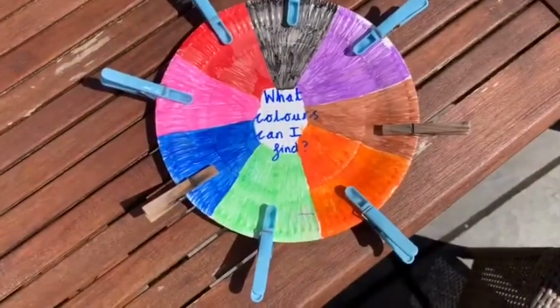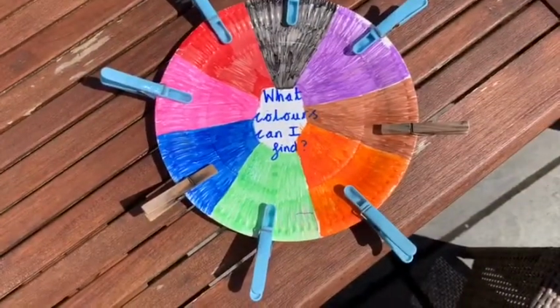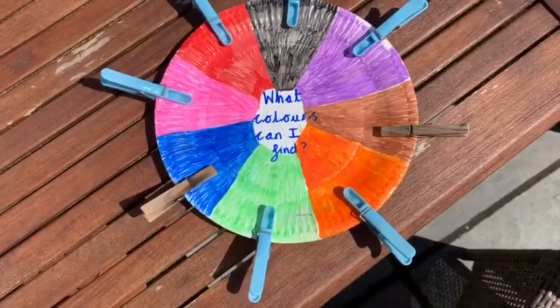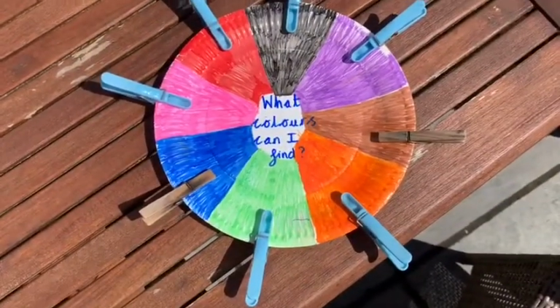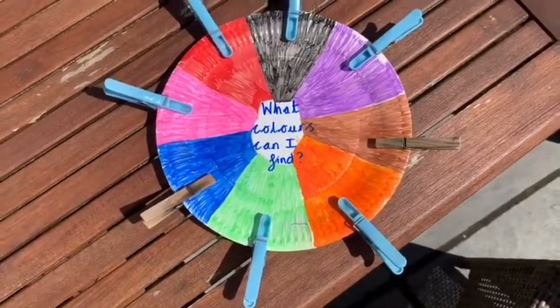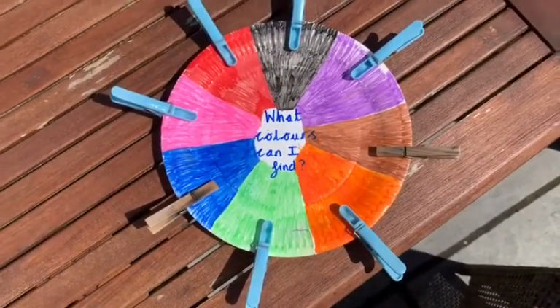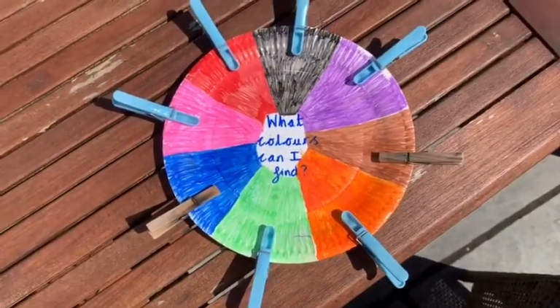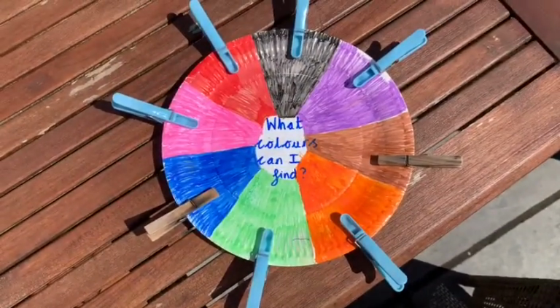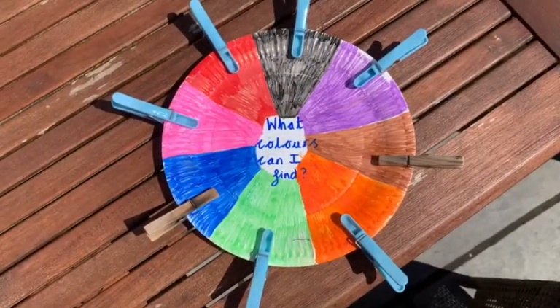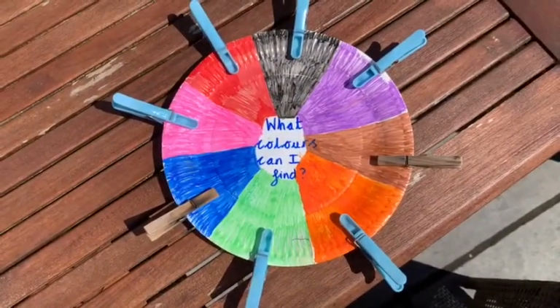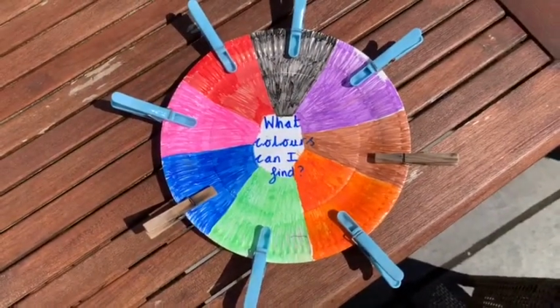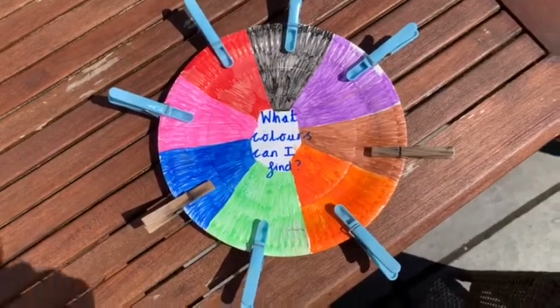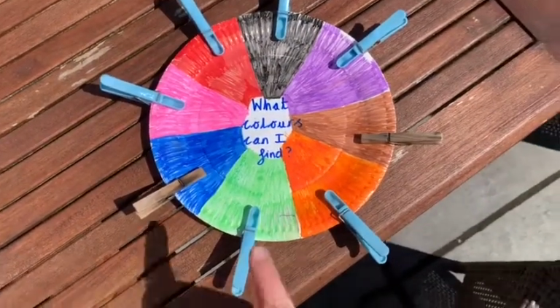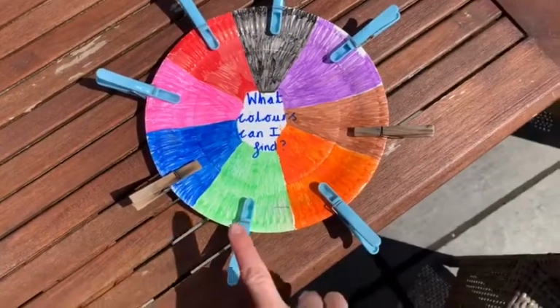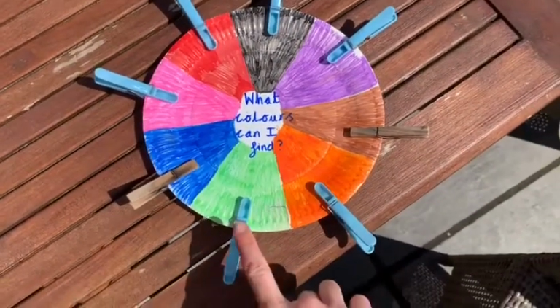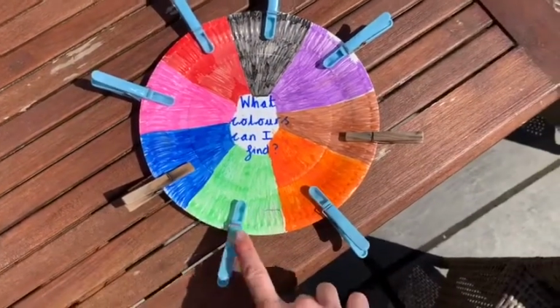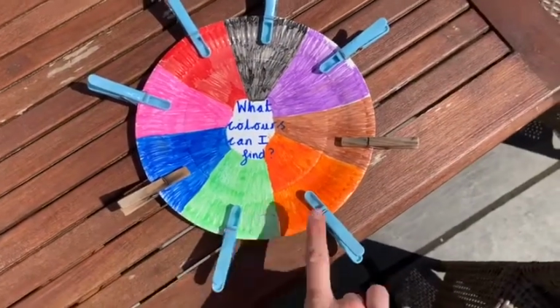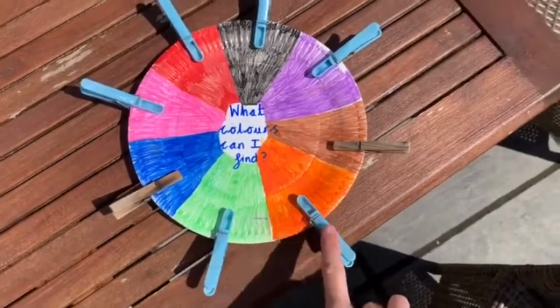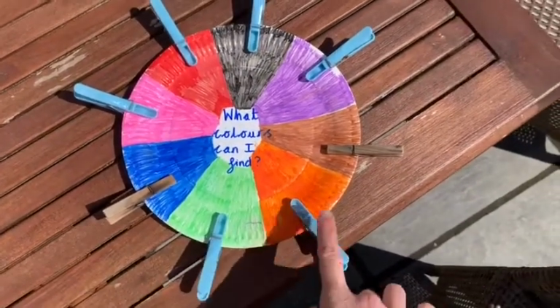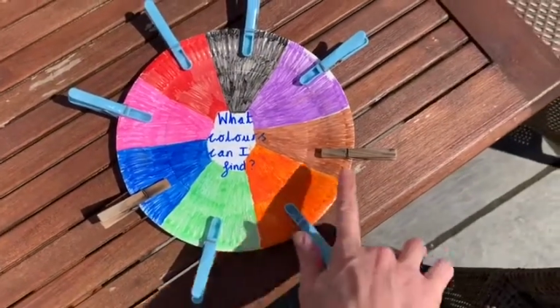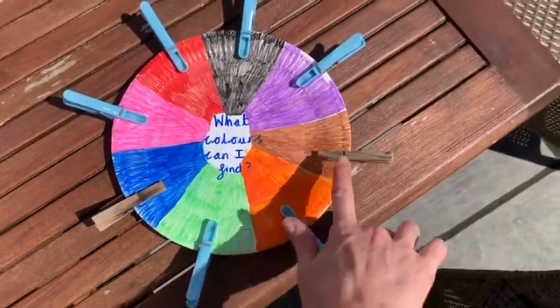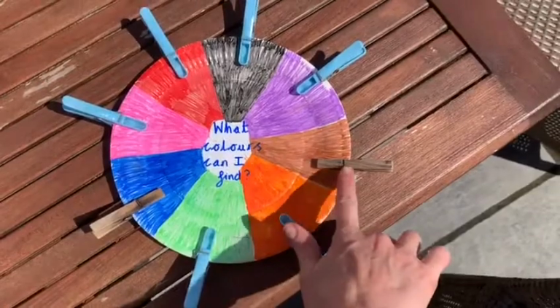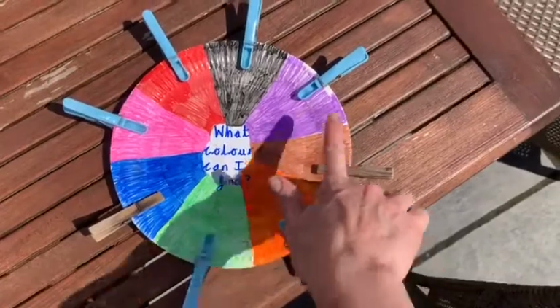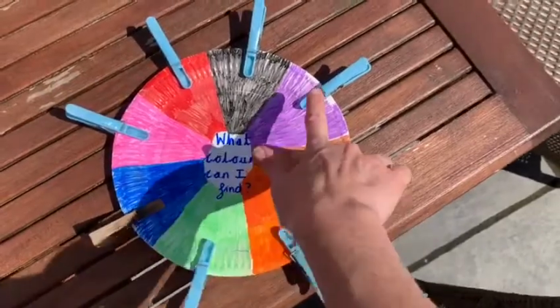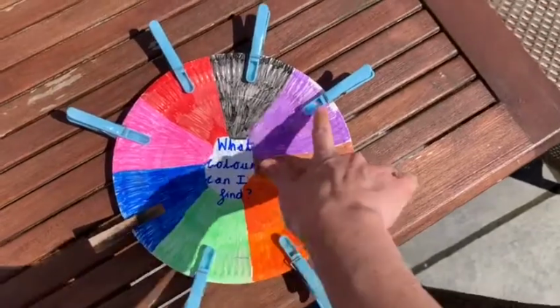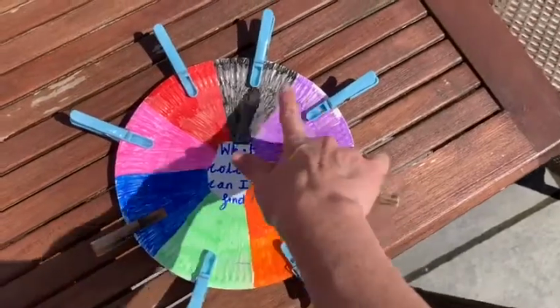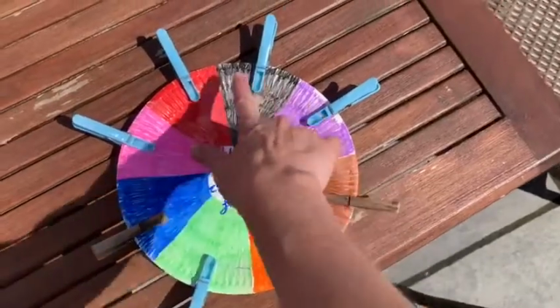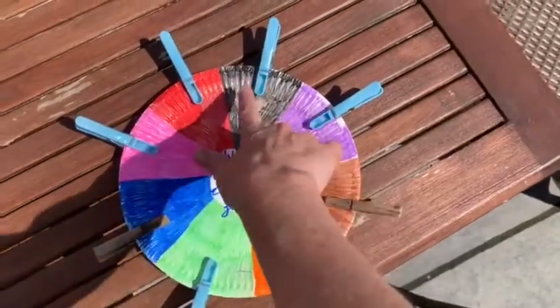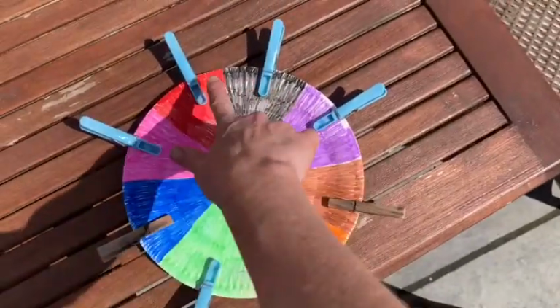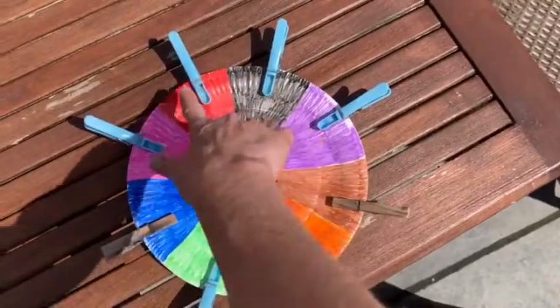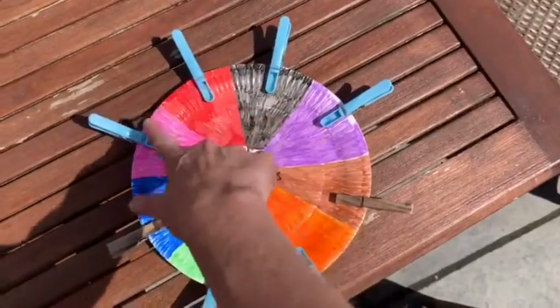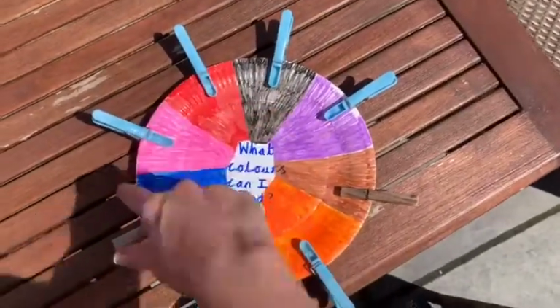Once you've colored in your chart, attach a peg to each different color section of your chart.